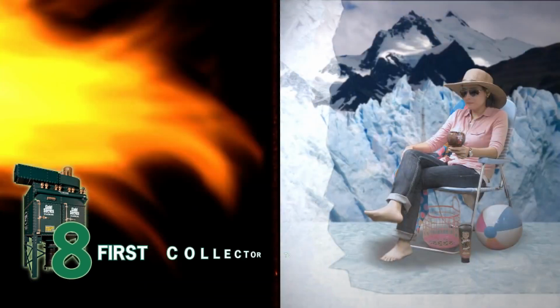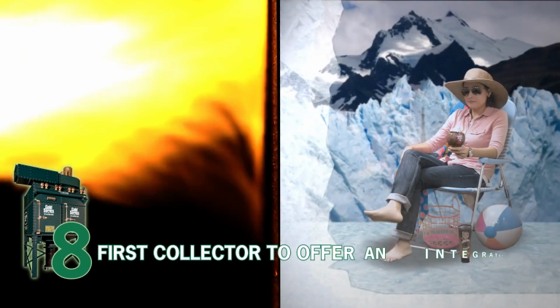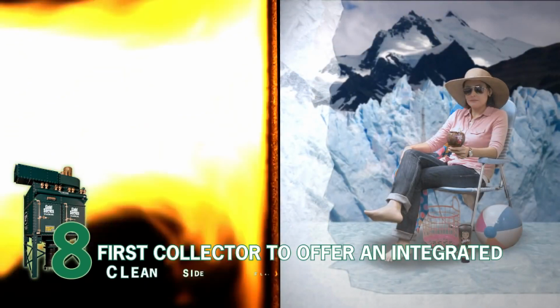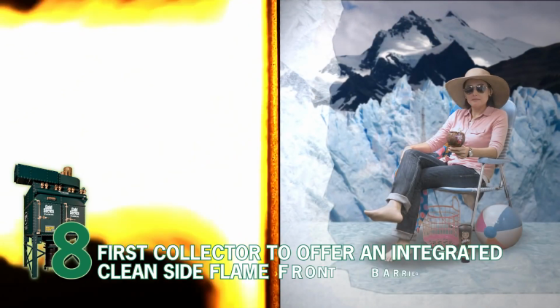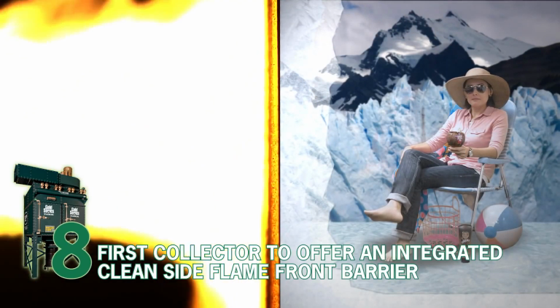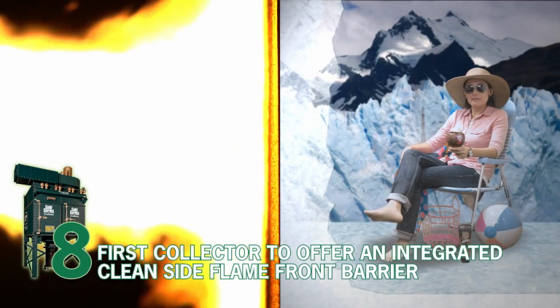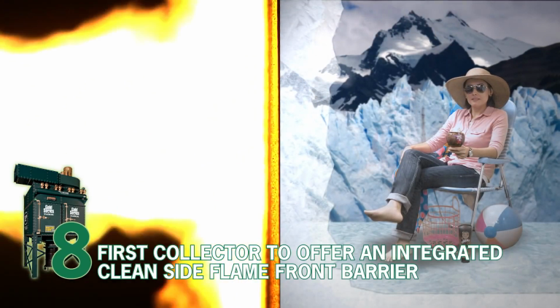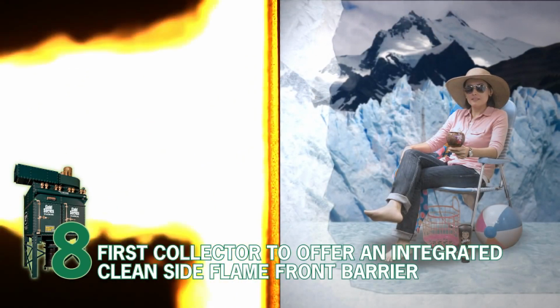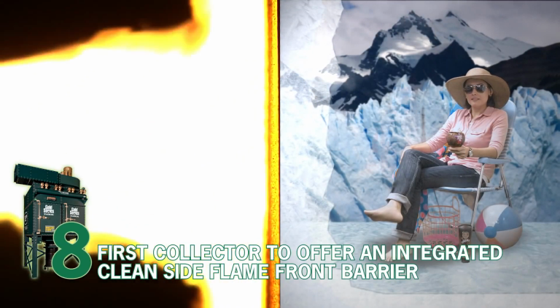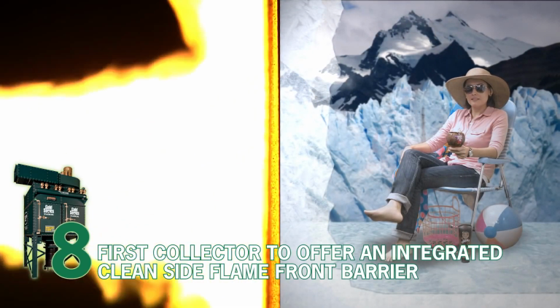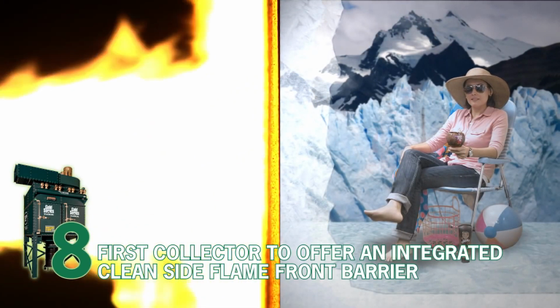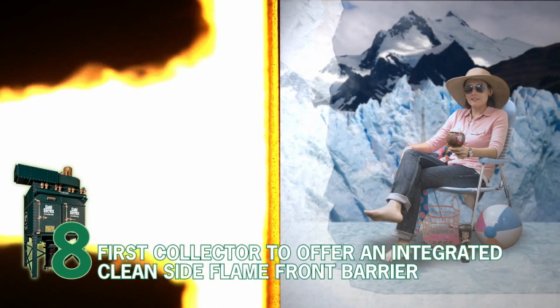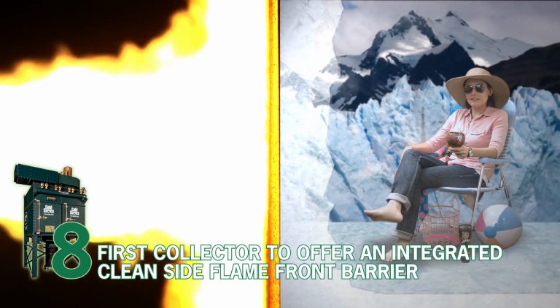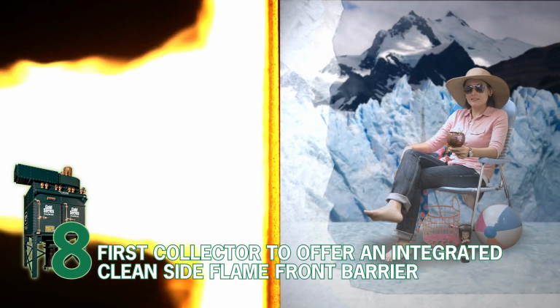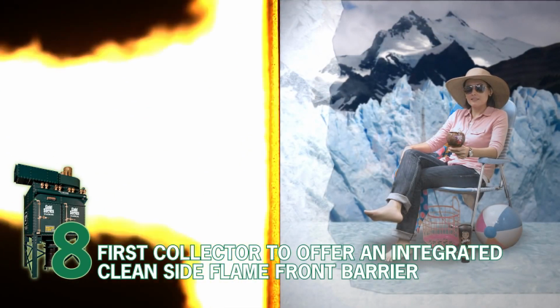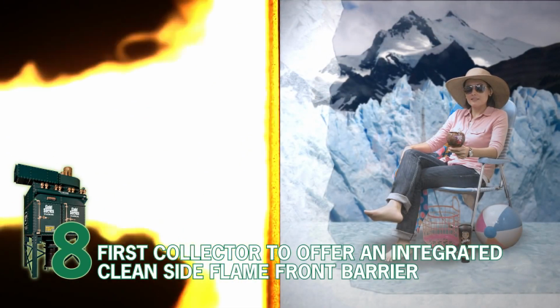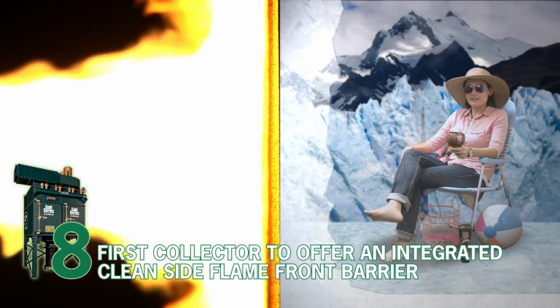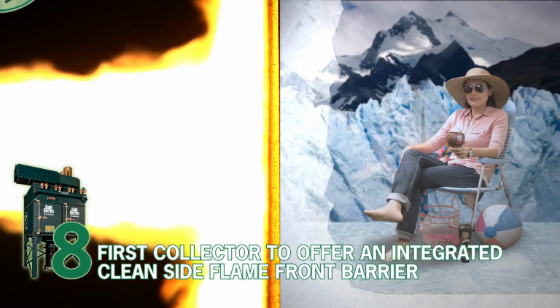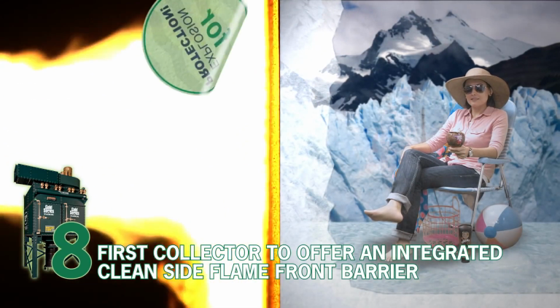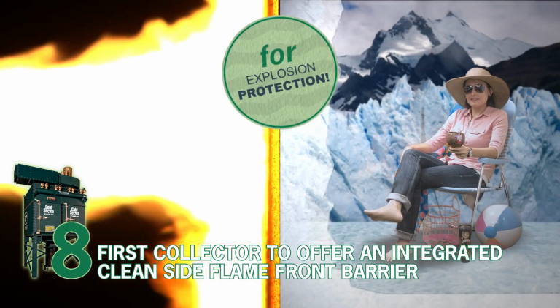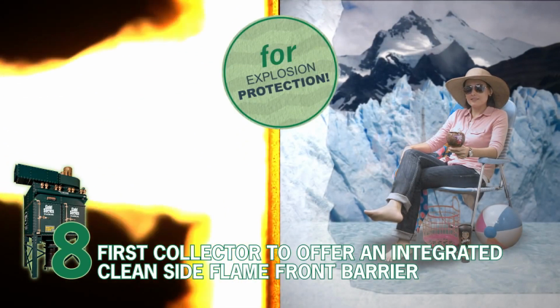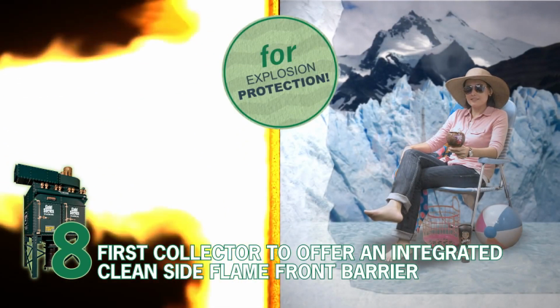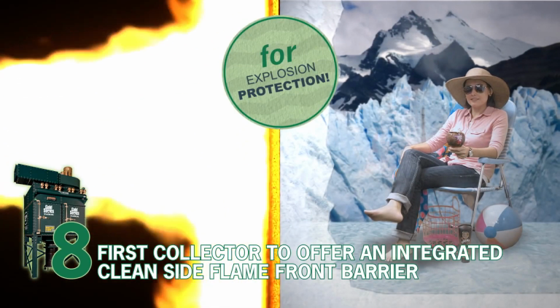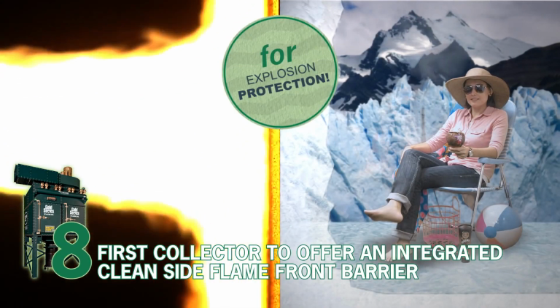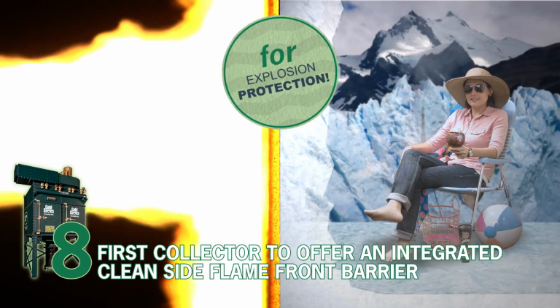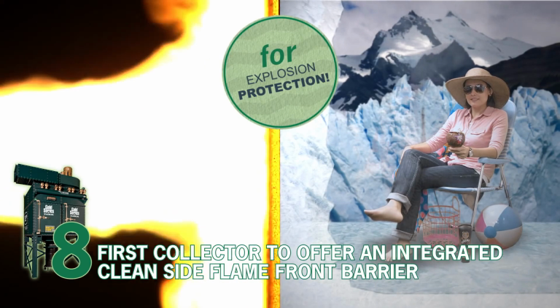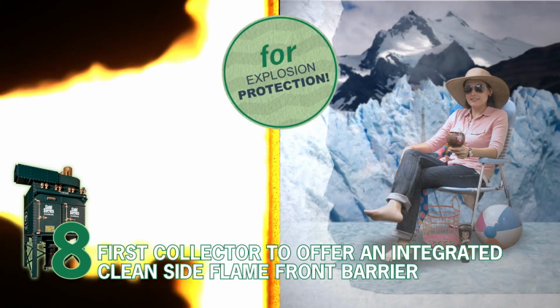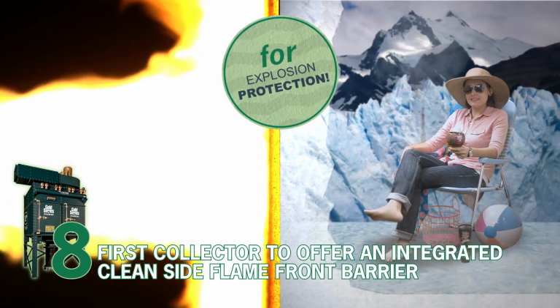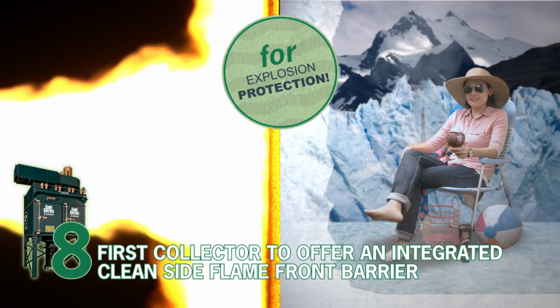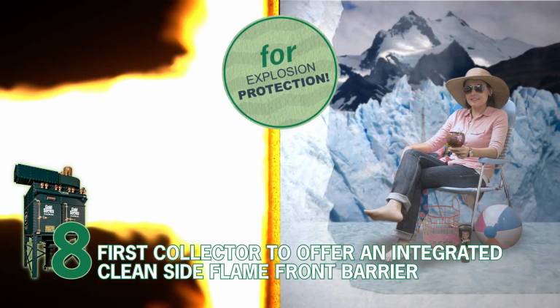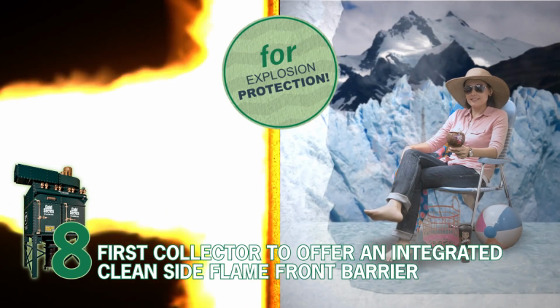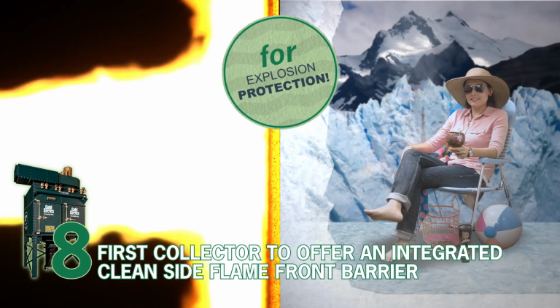Number 8. First collector to offer an integrated, clean side flame front barrier for explosion protection.